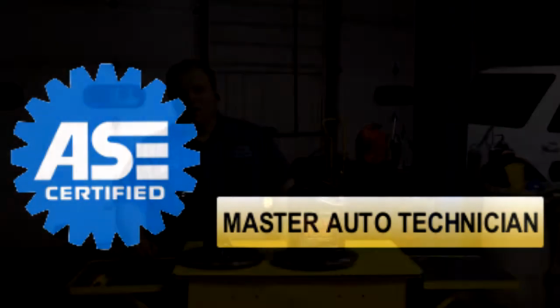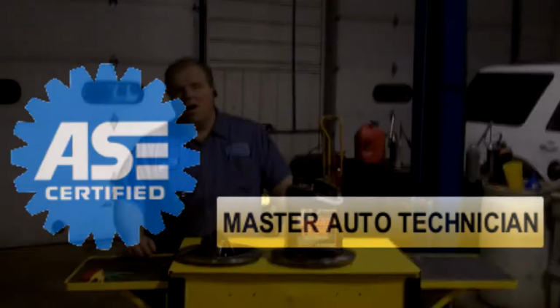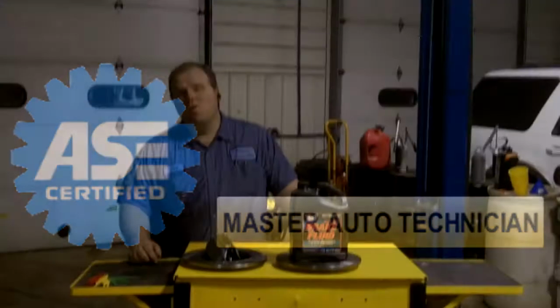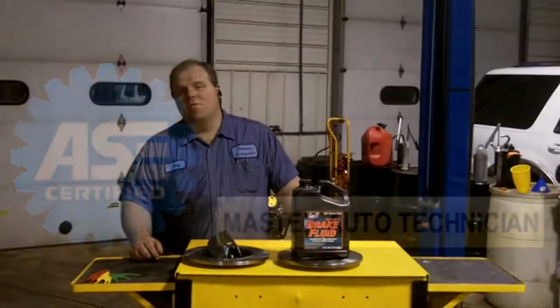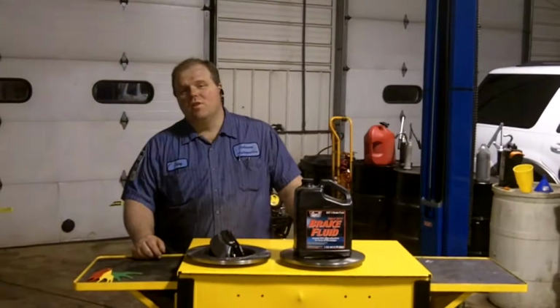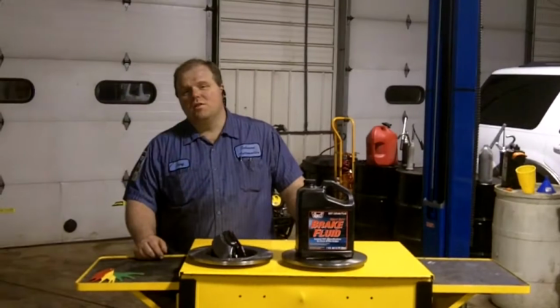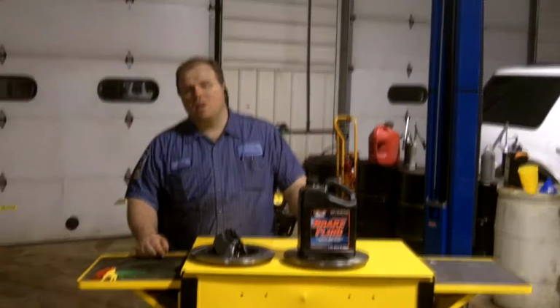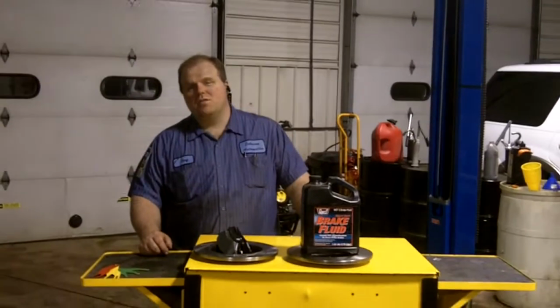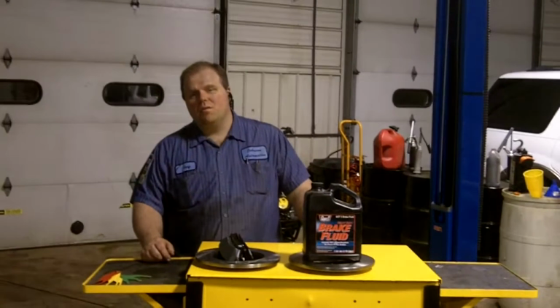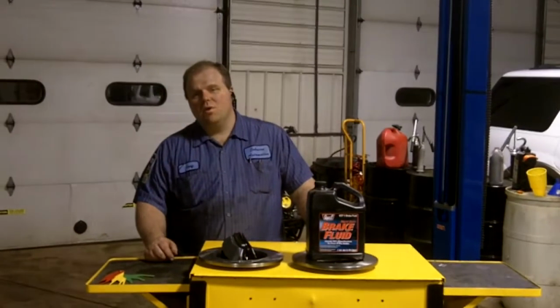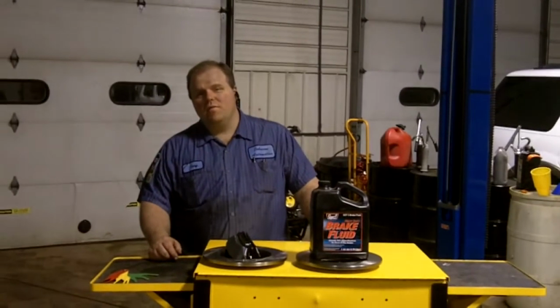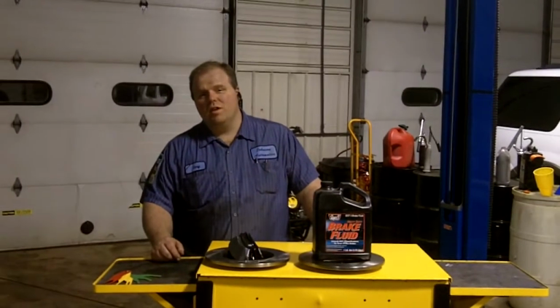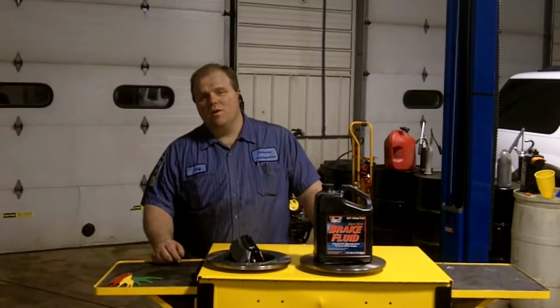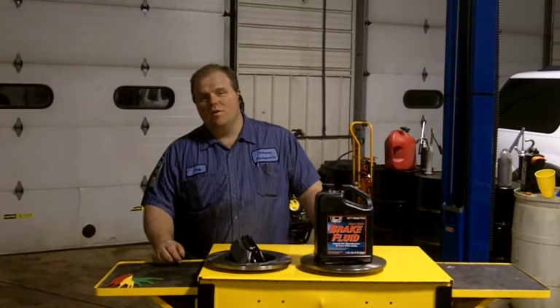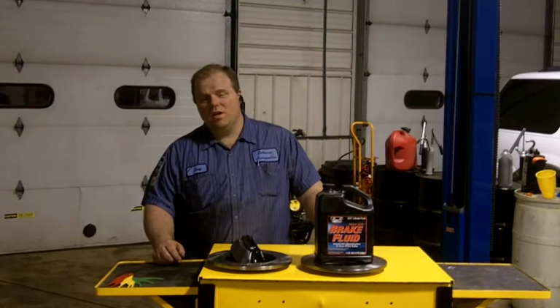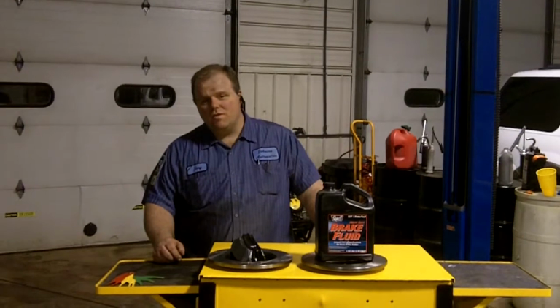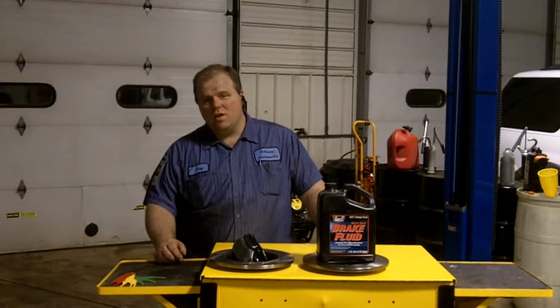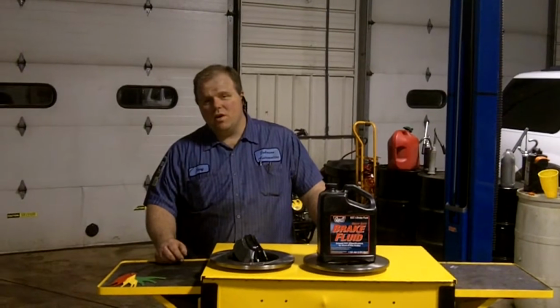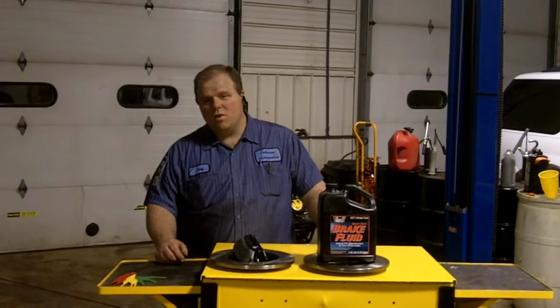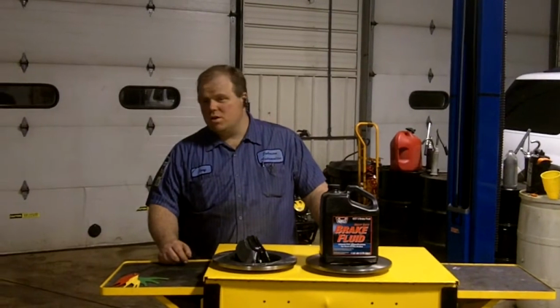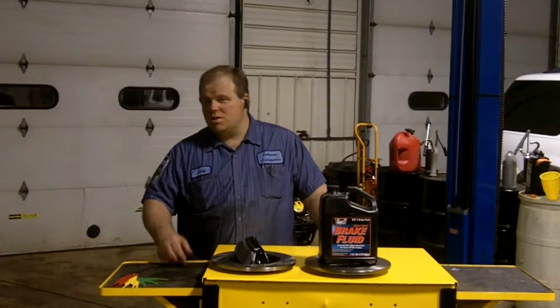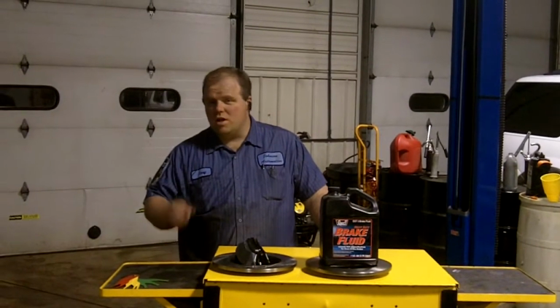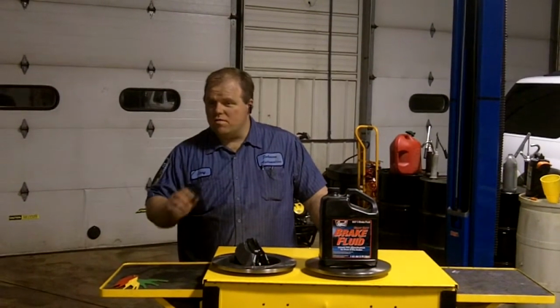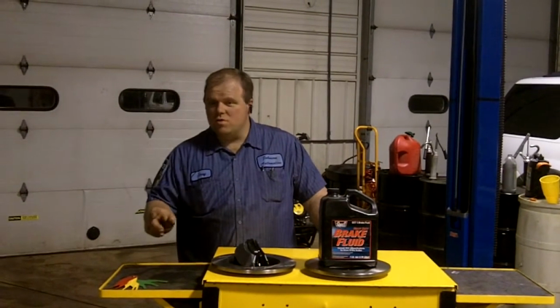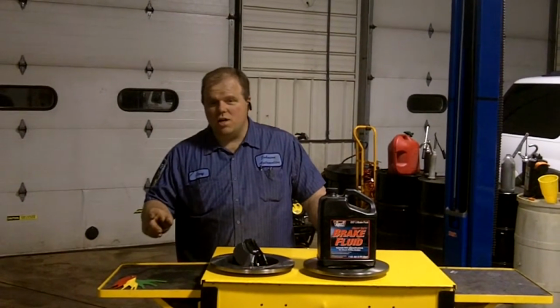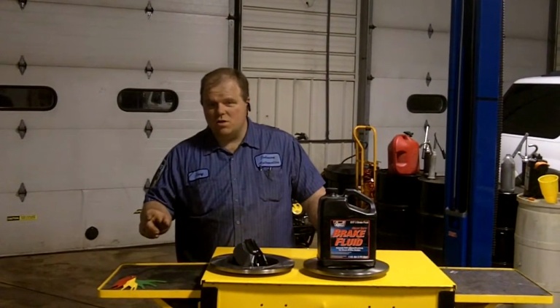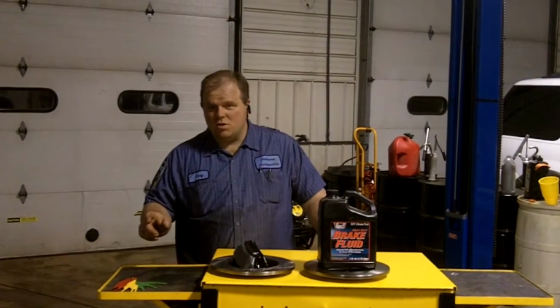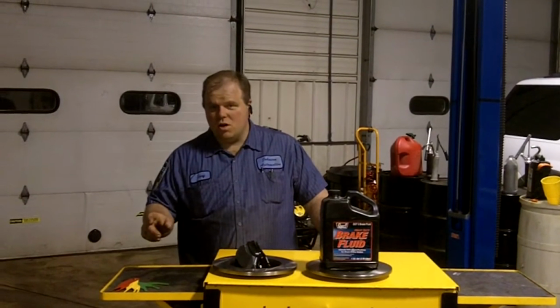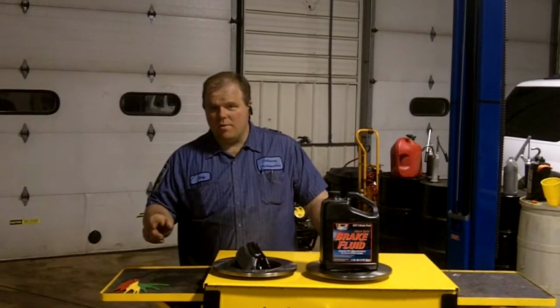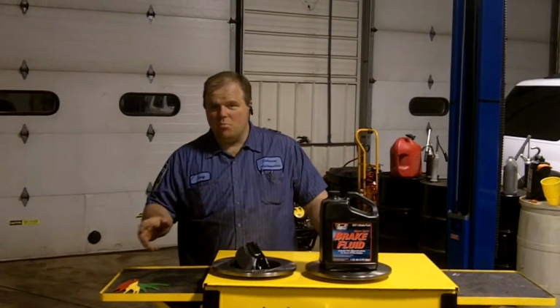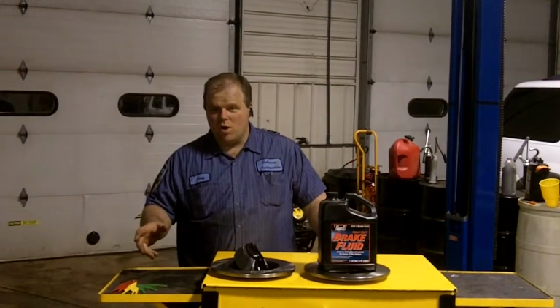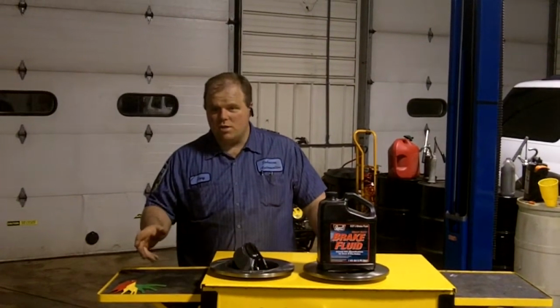Hi, welcome to another Johnson Automotive video. In this video, we're going to just take a few seconds to talk about brakes.